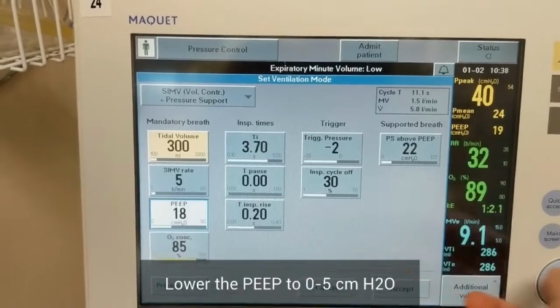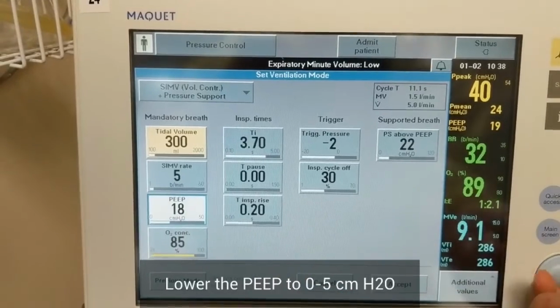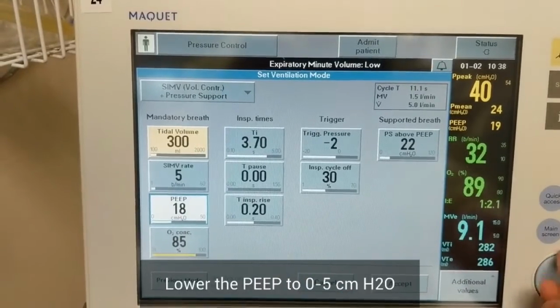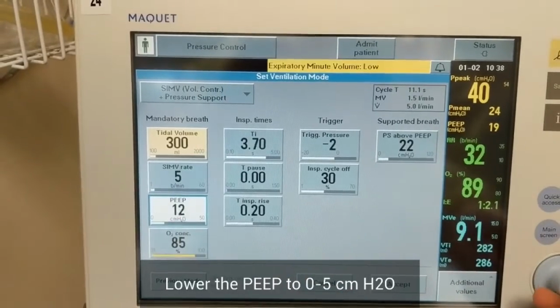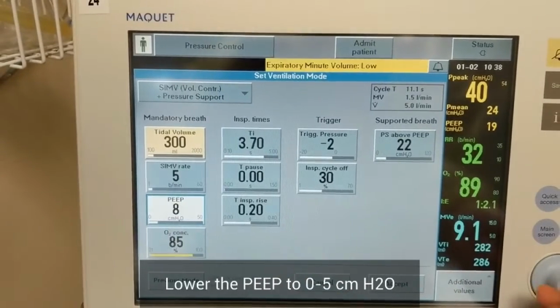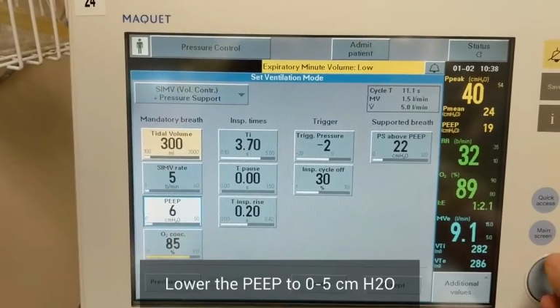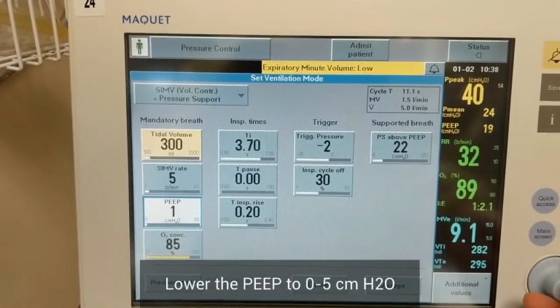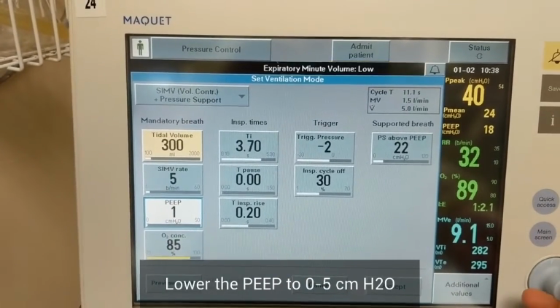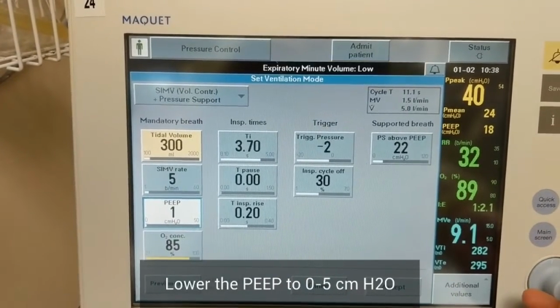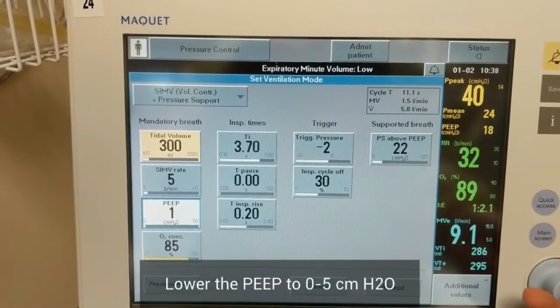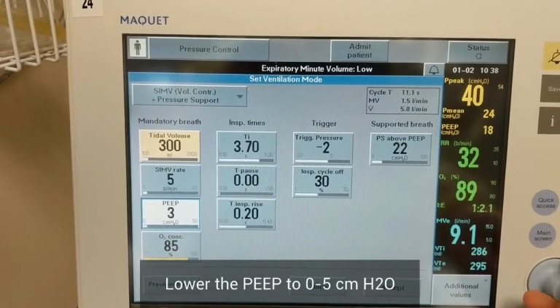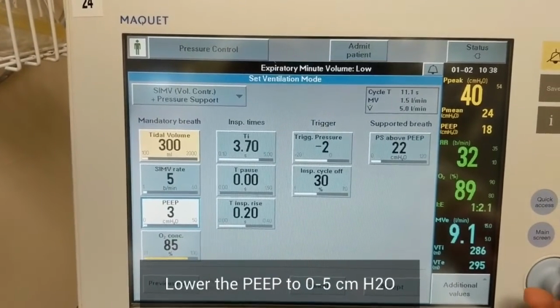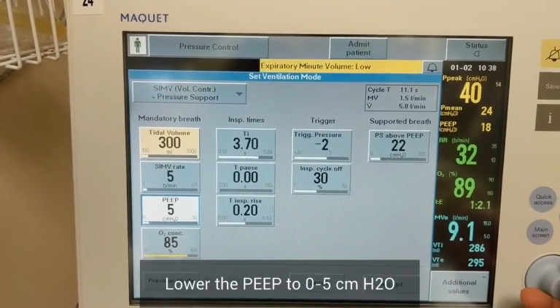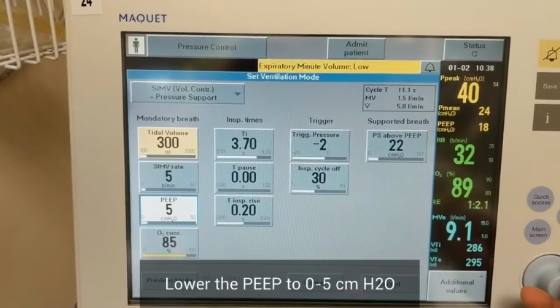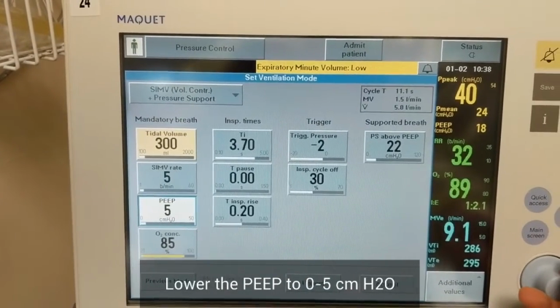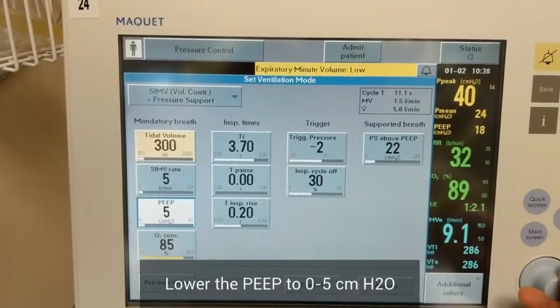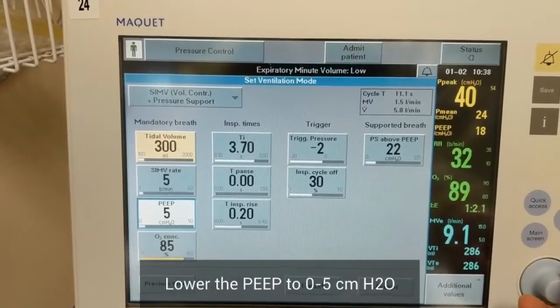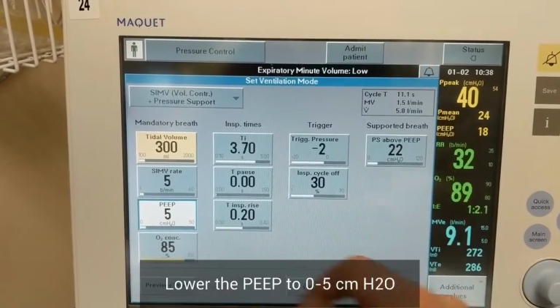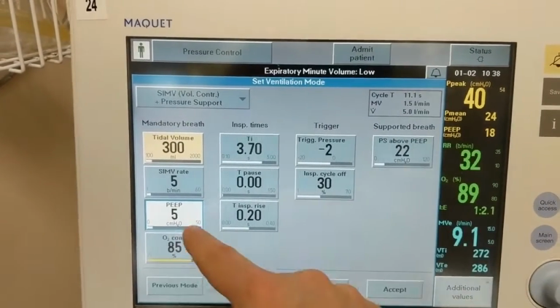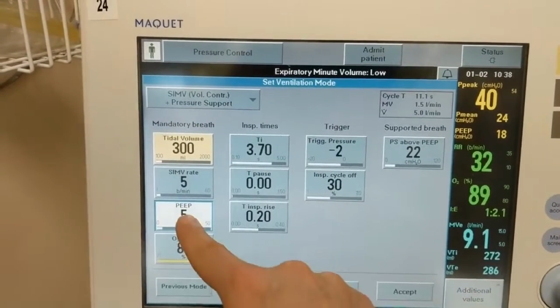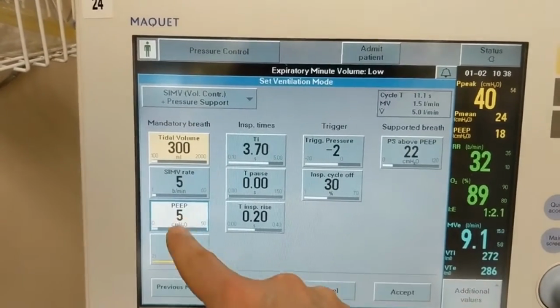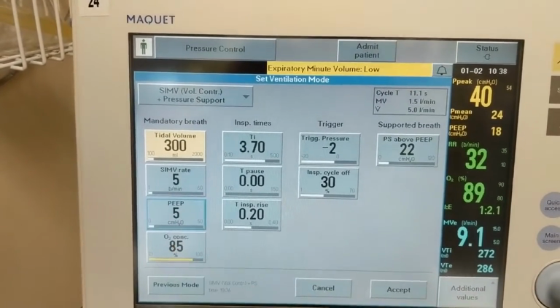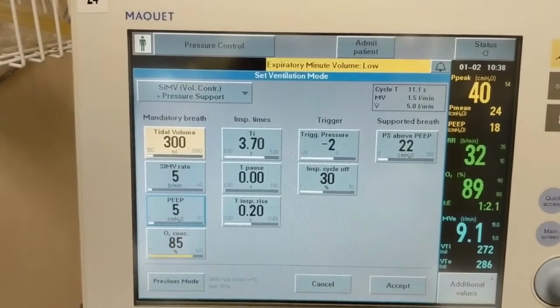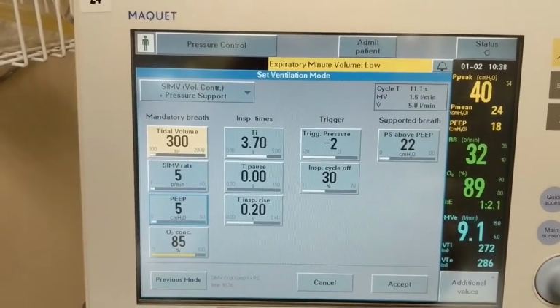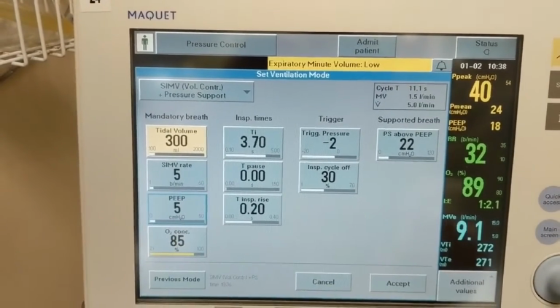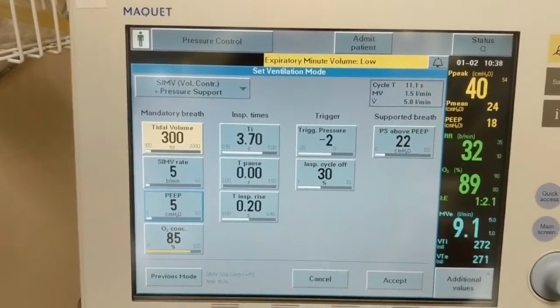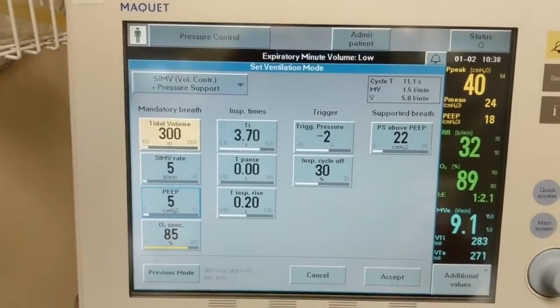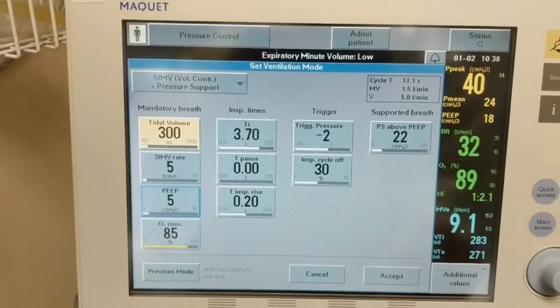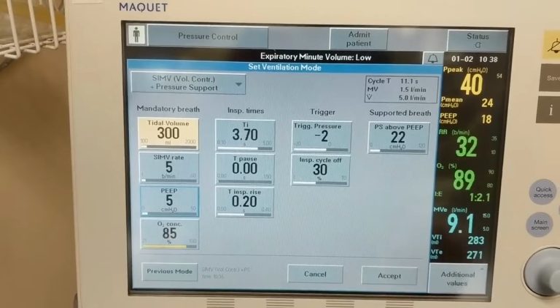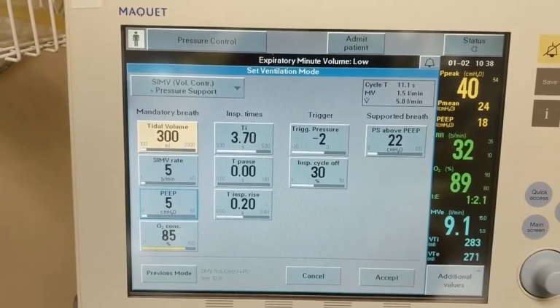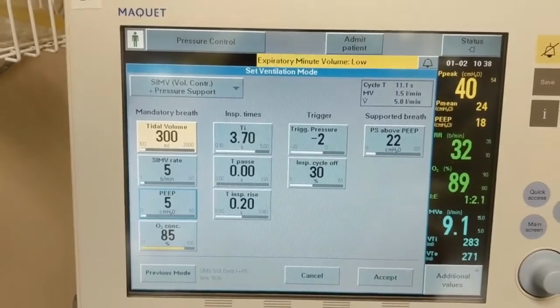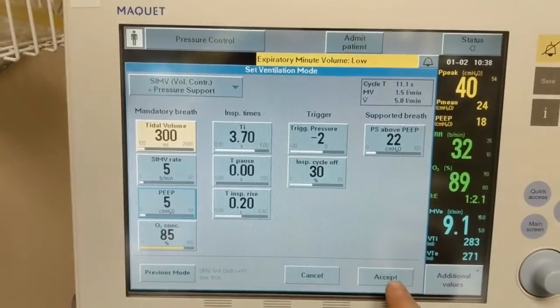Next, drop your PEEP to either 0 or 5 cm of water. Then accept to begin the maneuver.